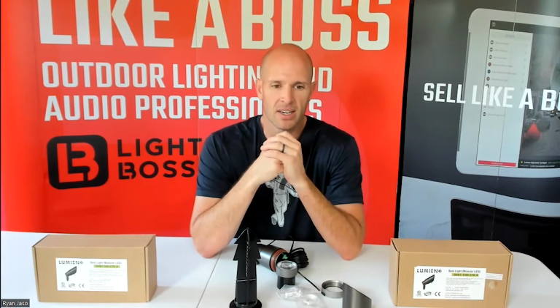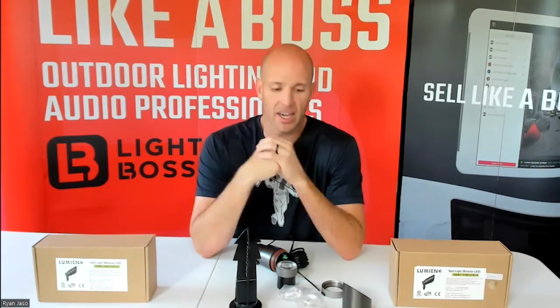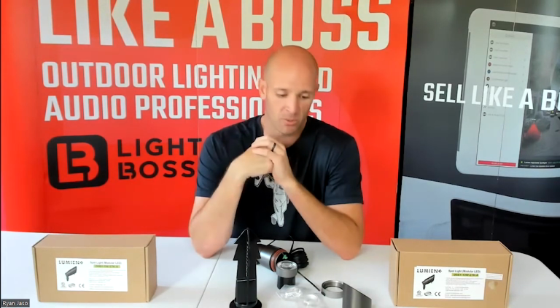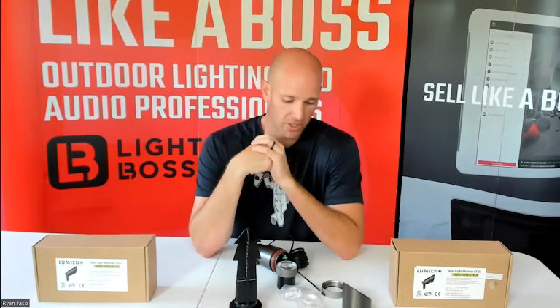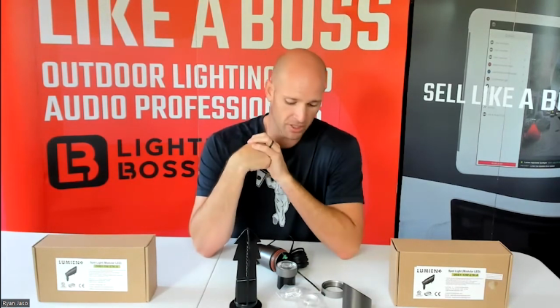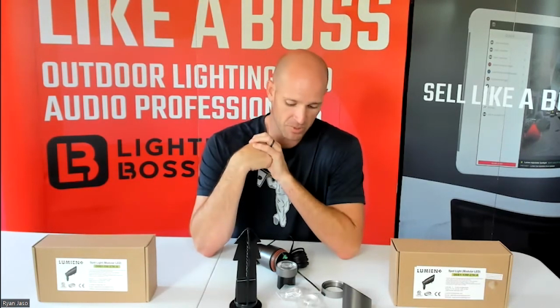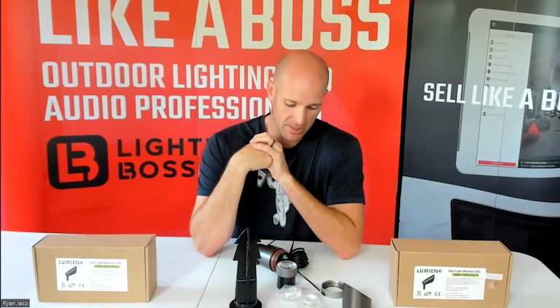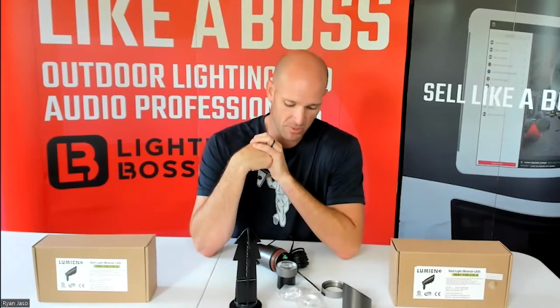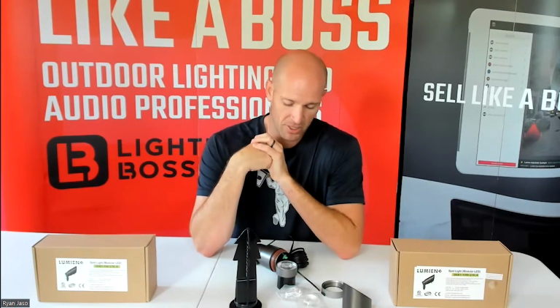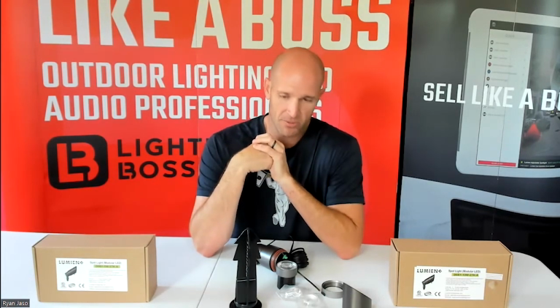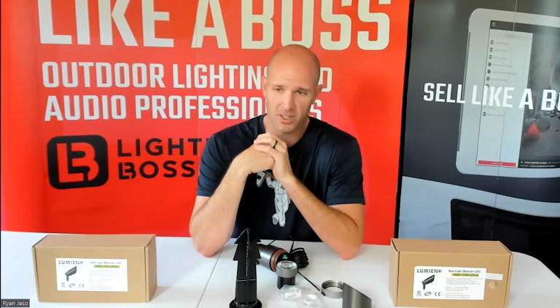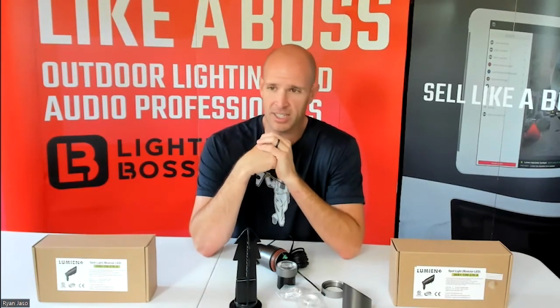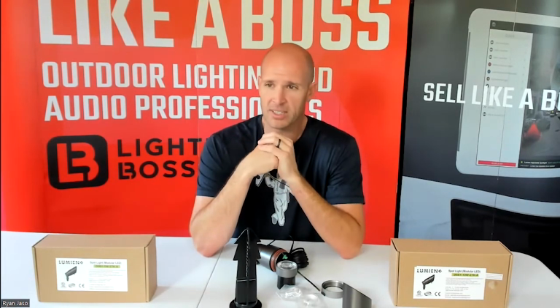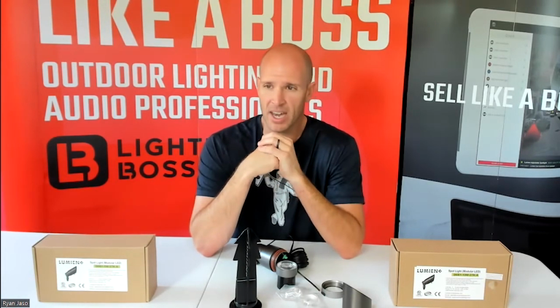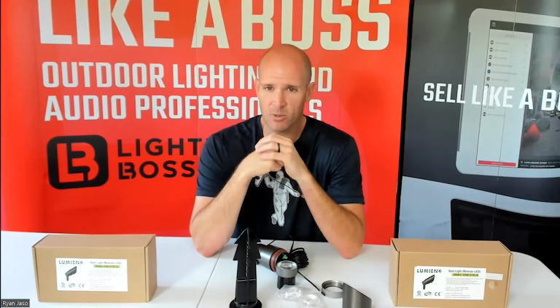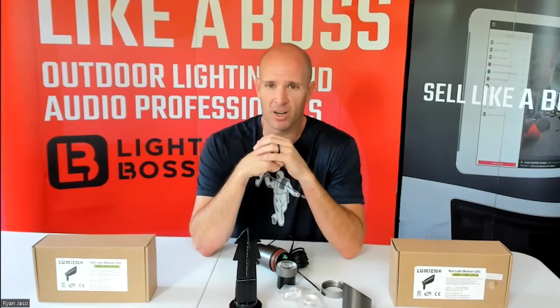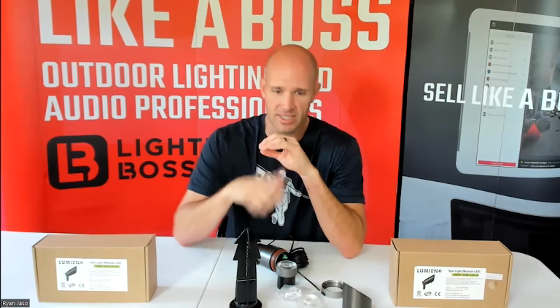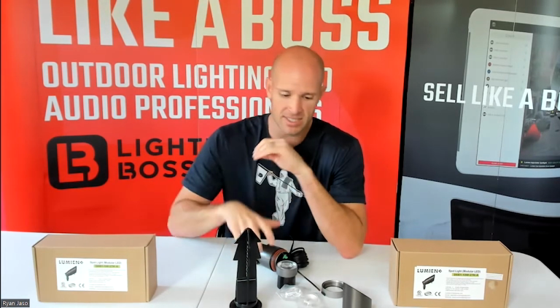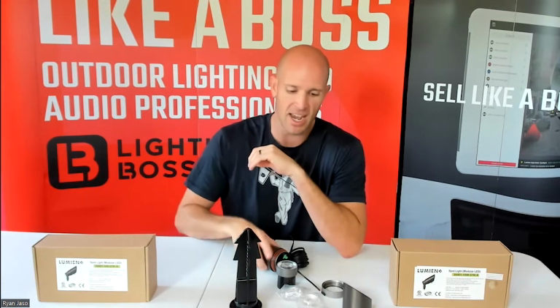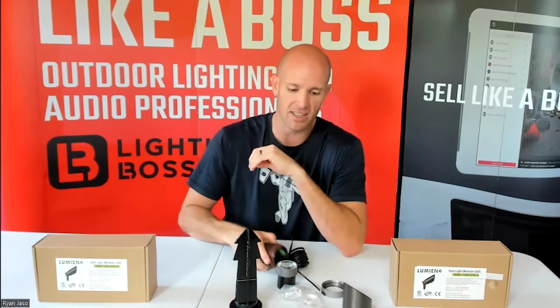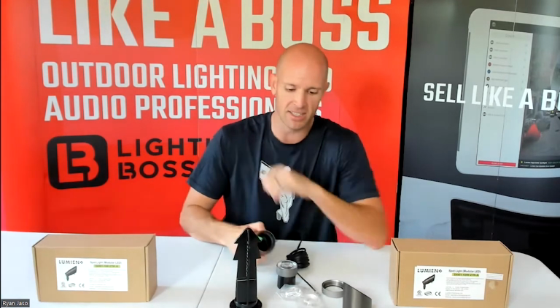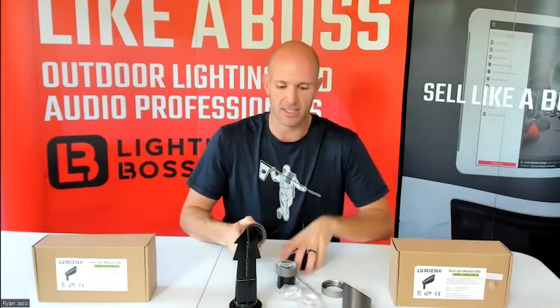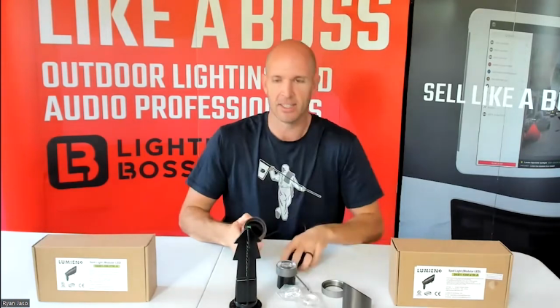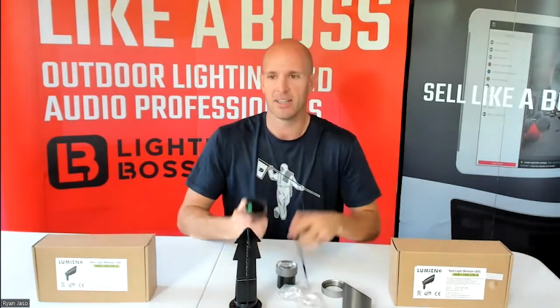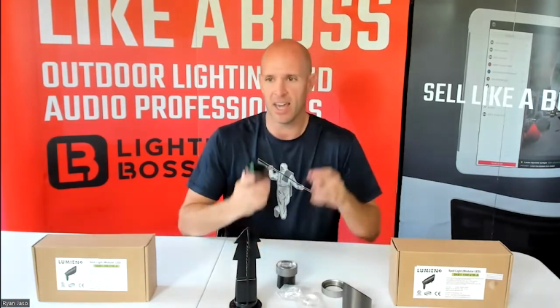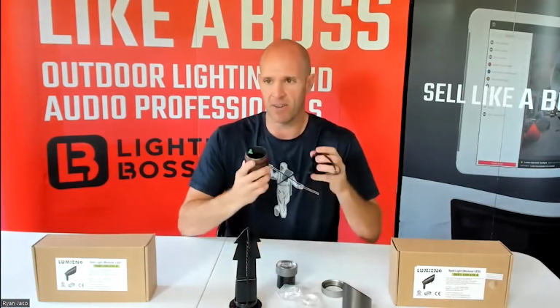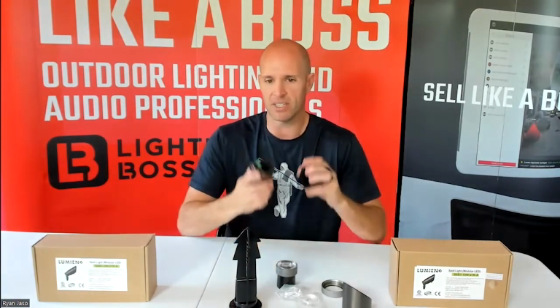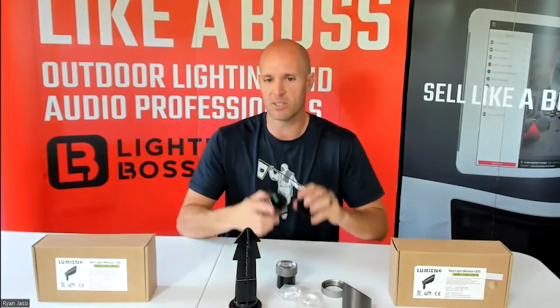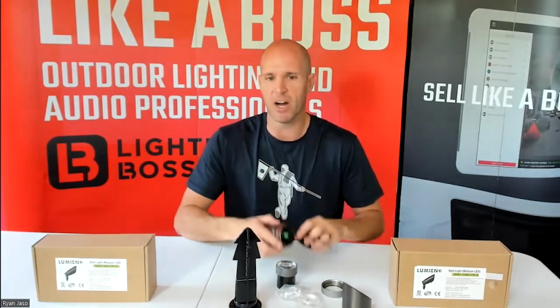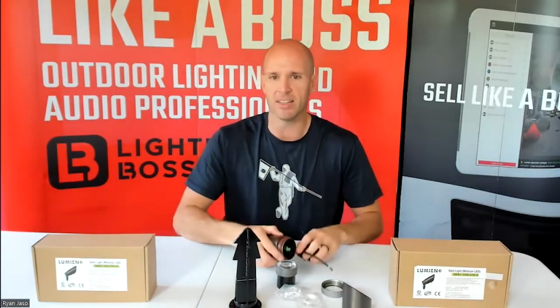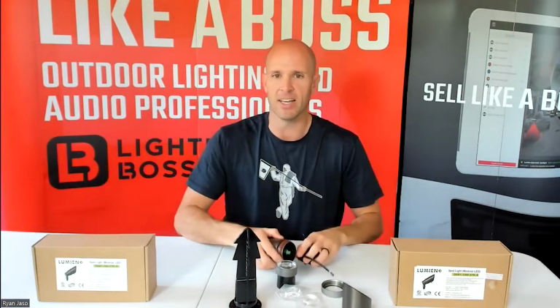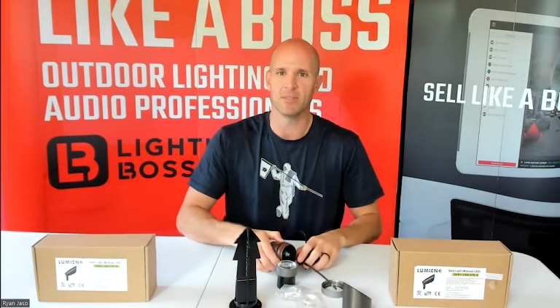It's a really good price point for a nice high-quality, solid, heavy spotlight.